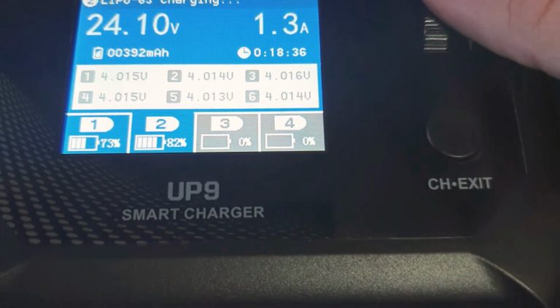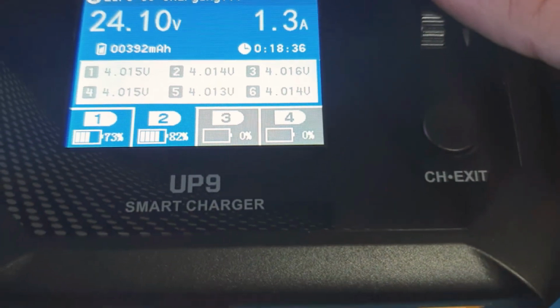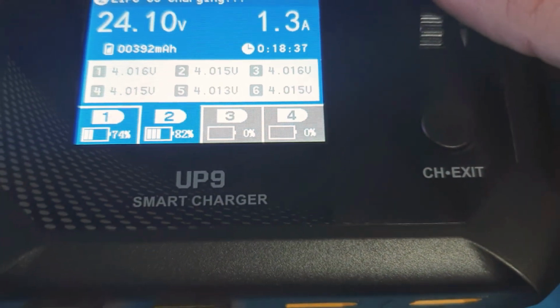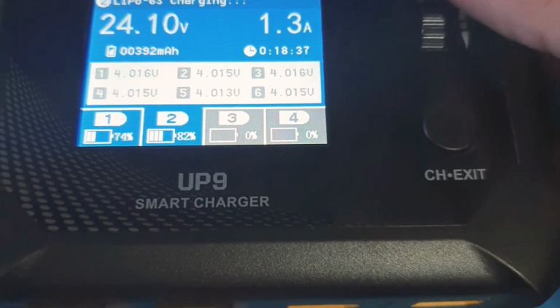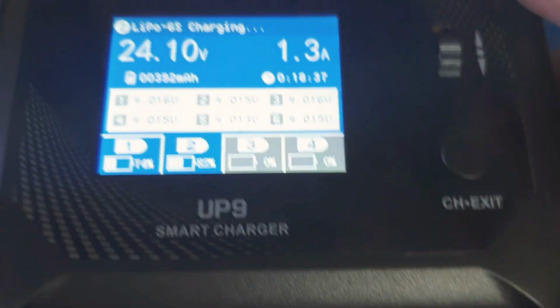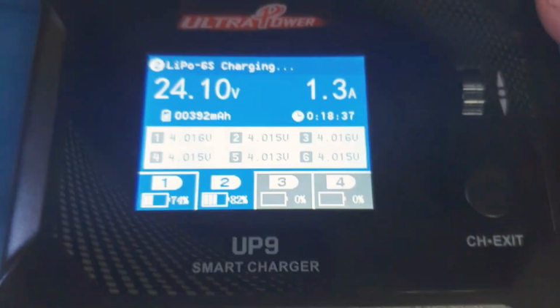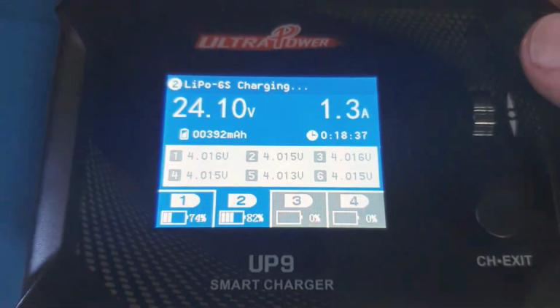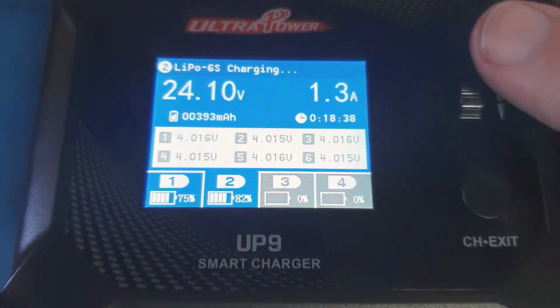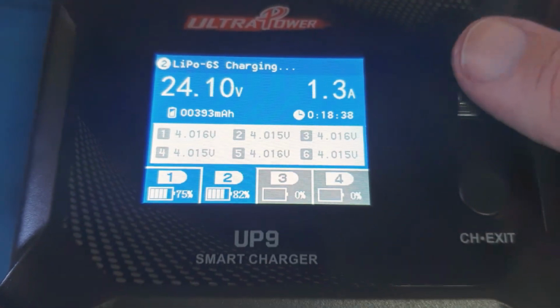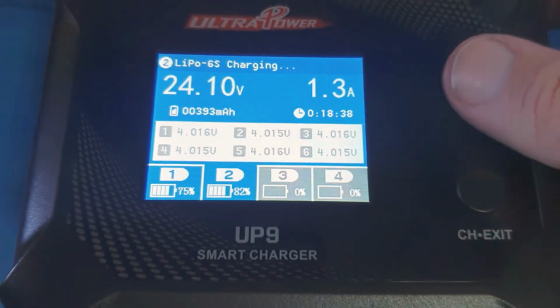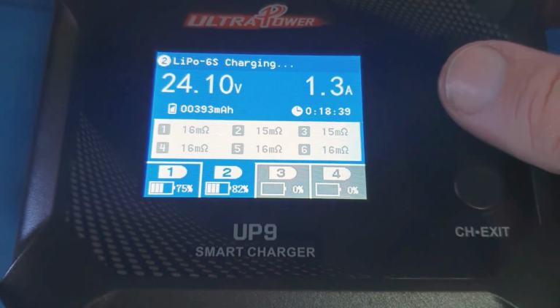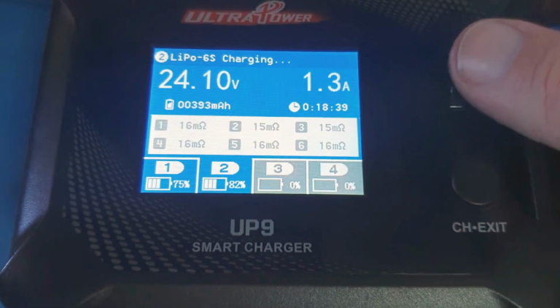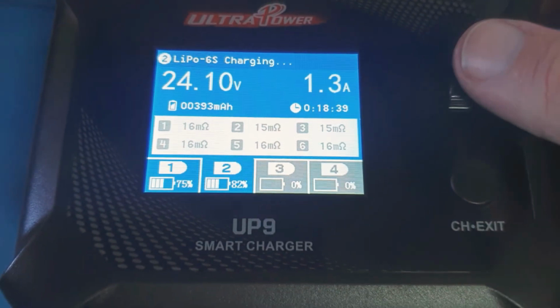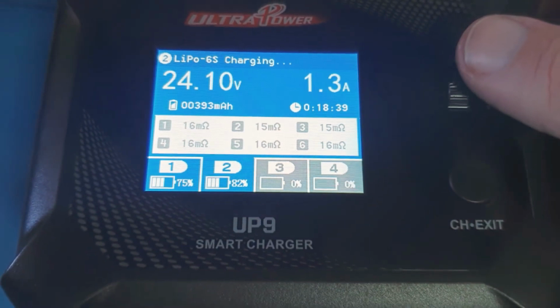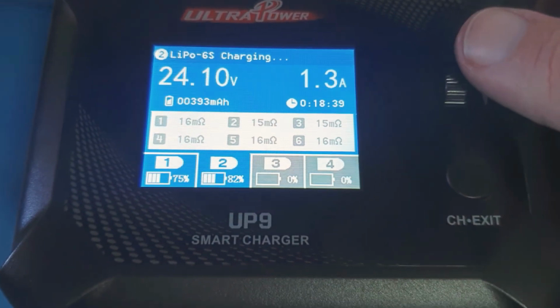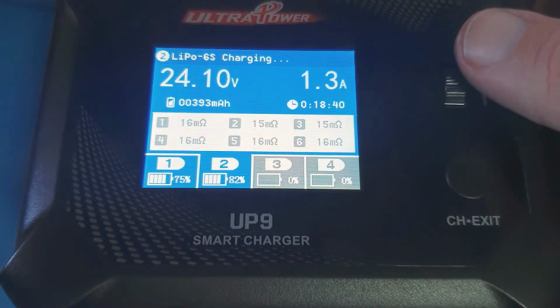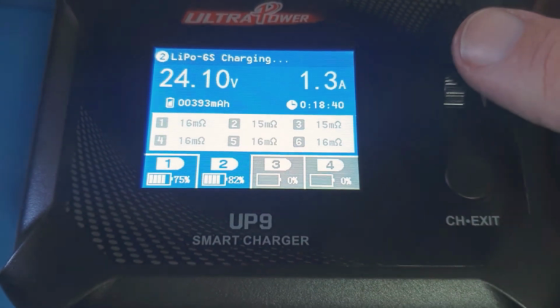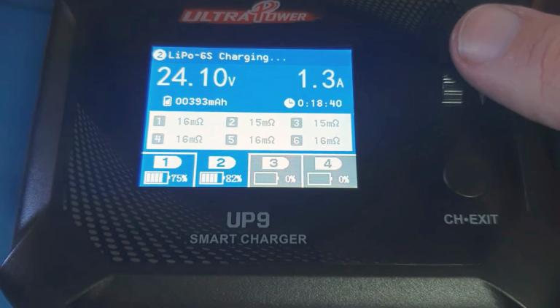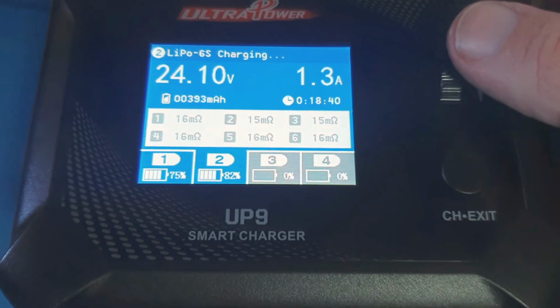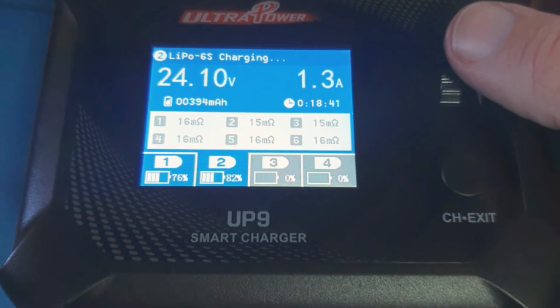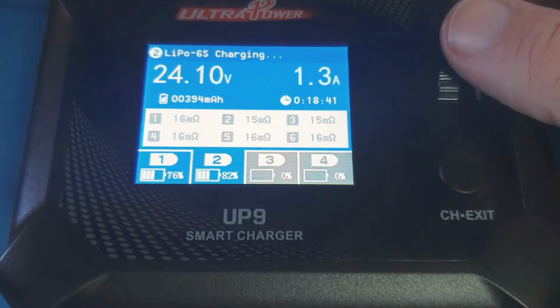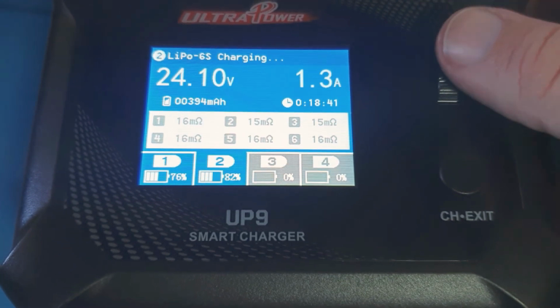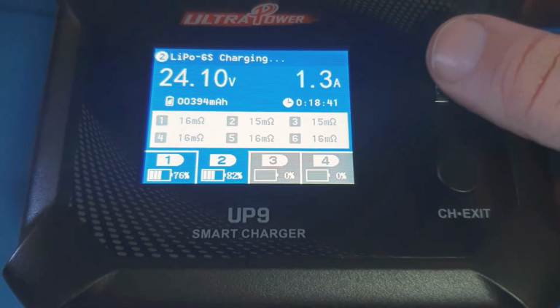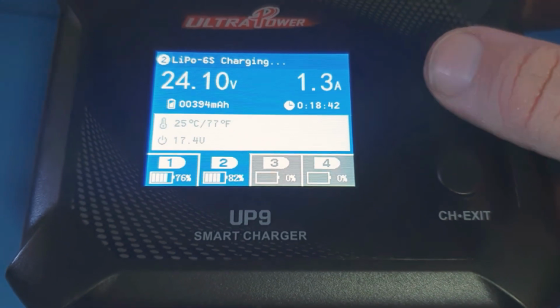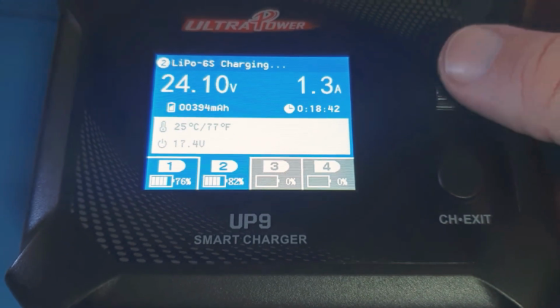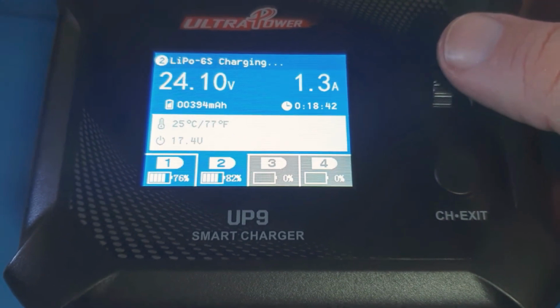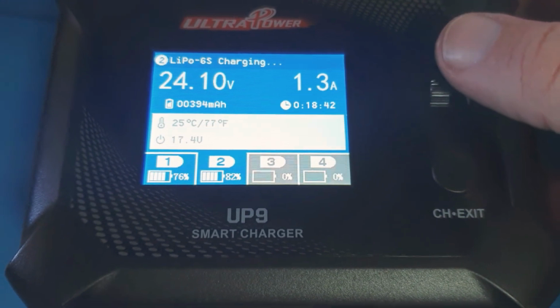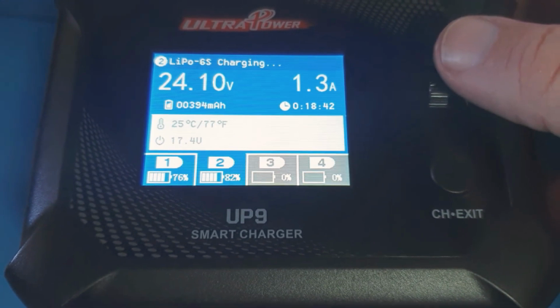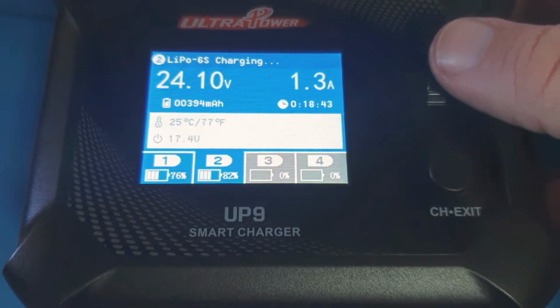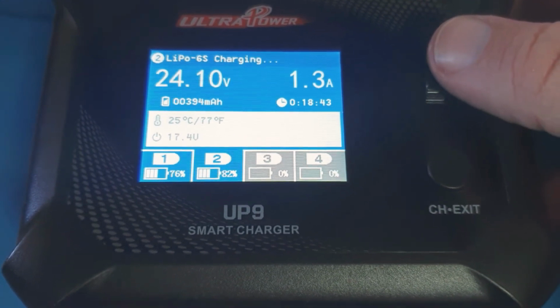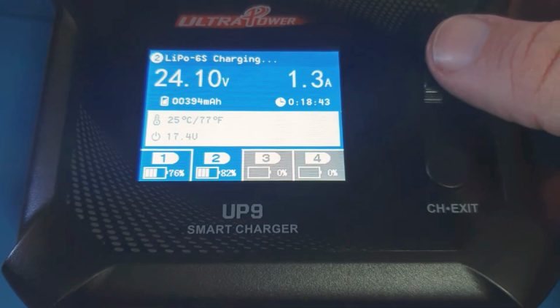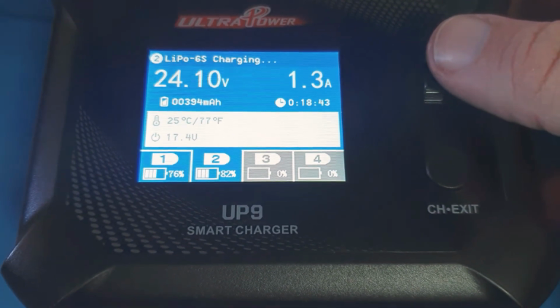I can just click the channel button to switch between each one. In this case you can see this battery is already at 4V, its resistance is quite decent. And then obviously I can still look at the temperature.